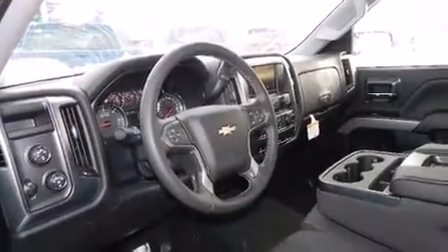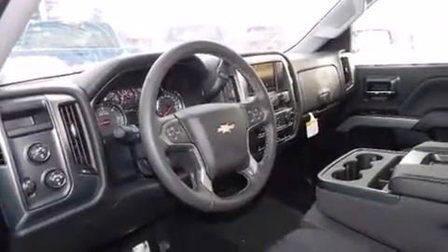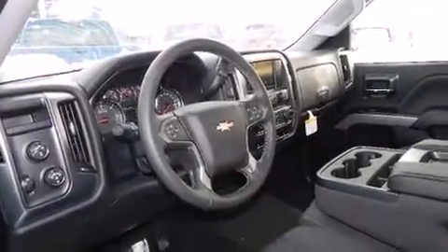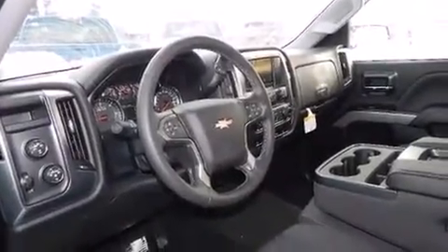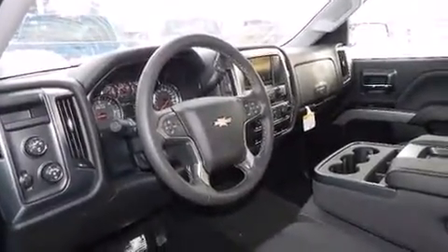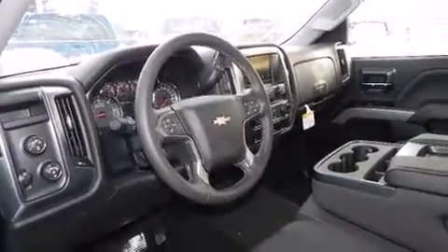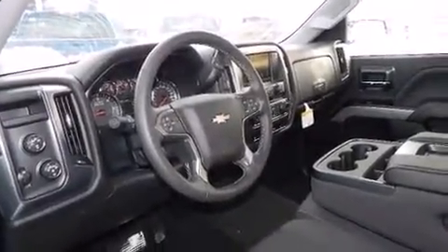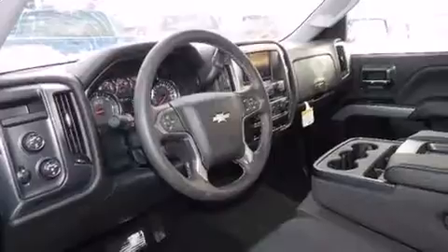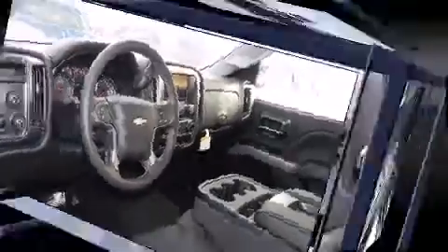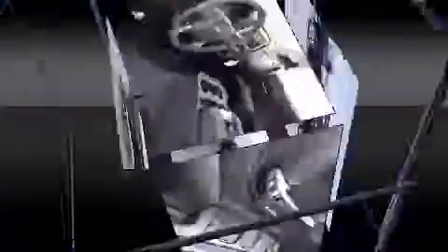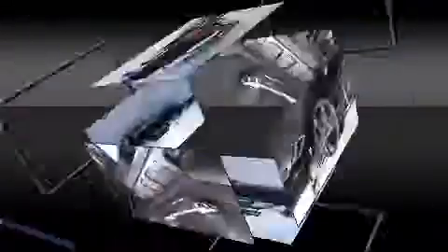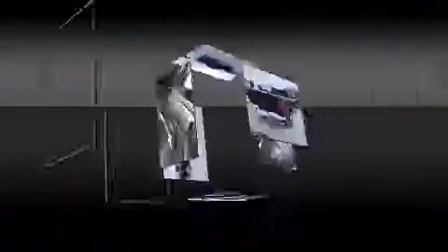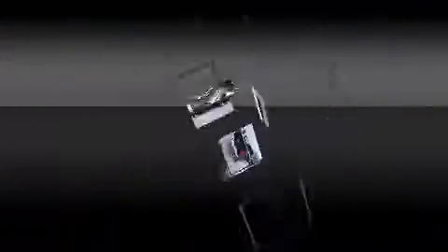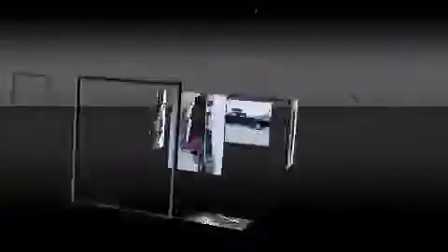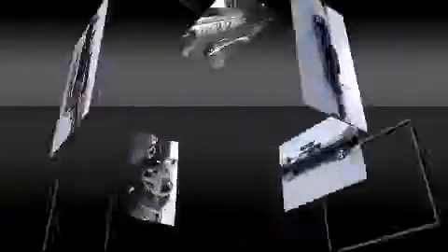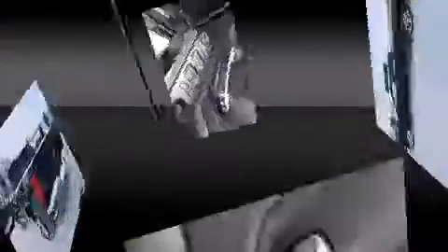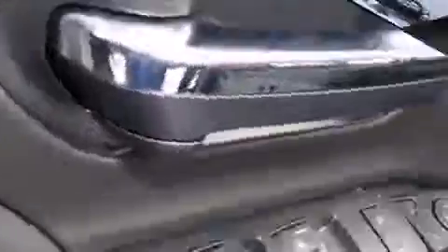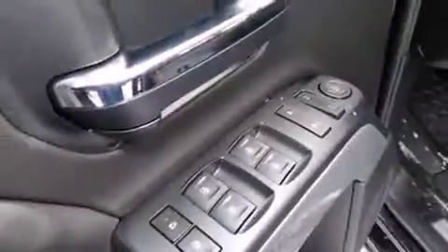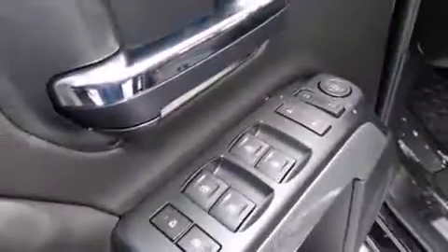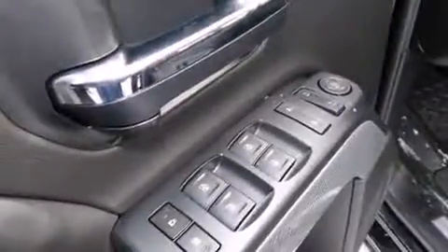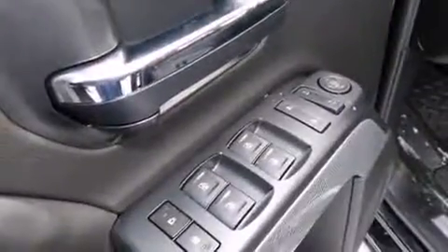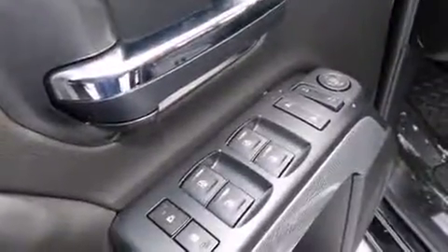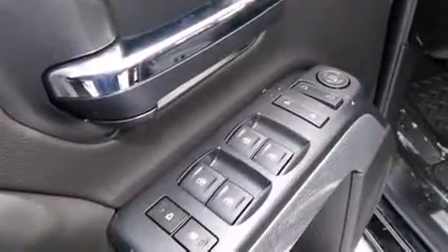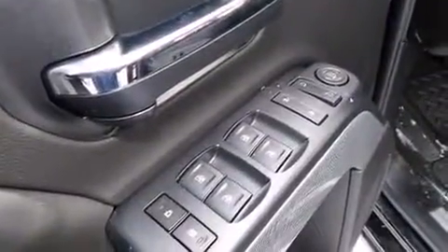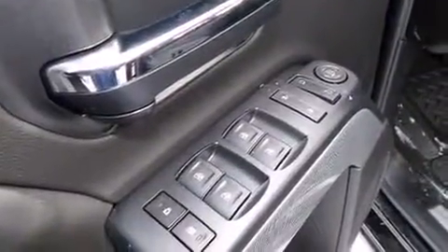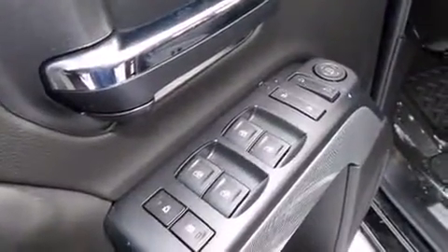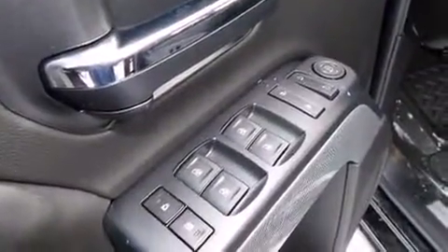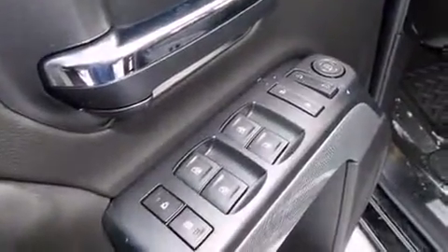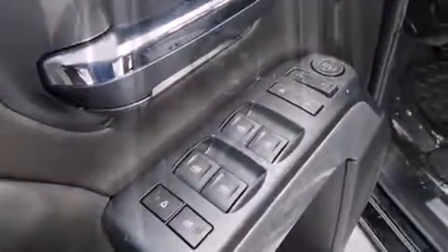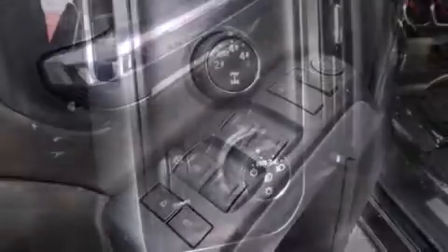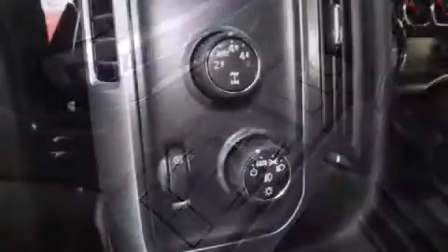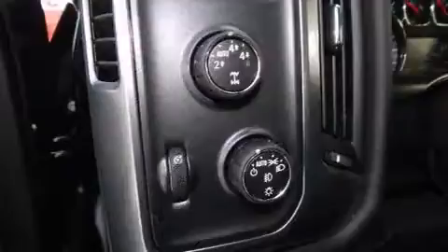Premium sound is delivered via six speakers, providing you and your passengers a sensational audio experience.